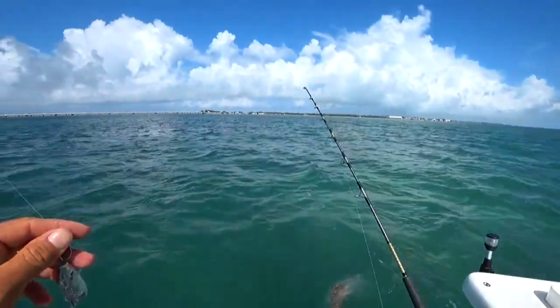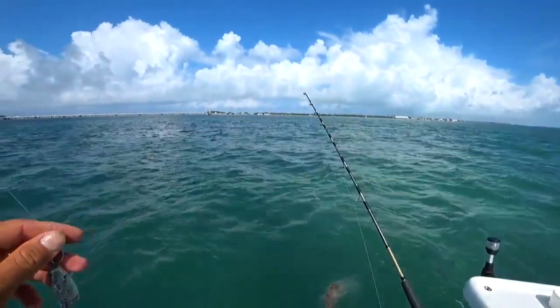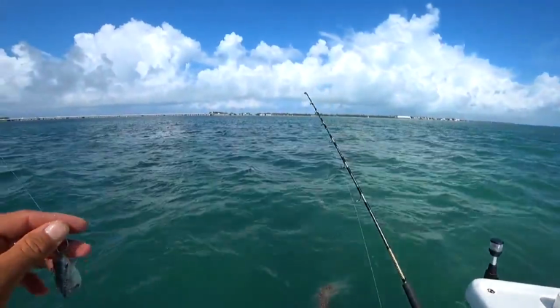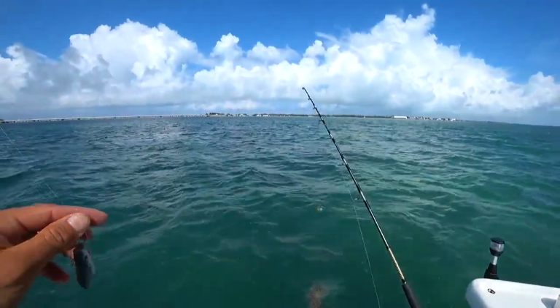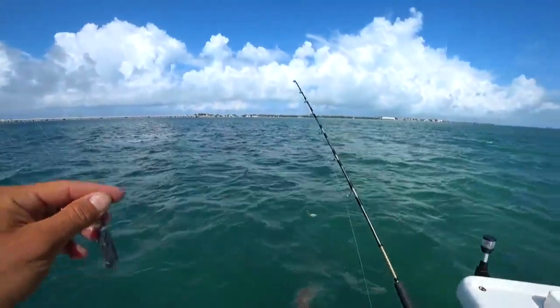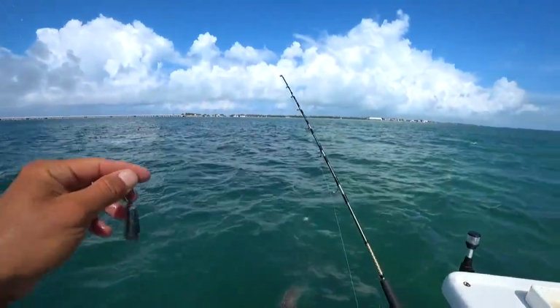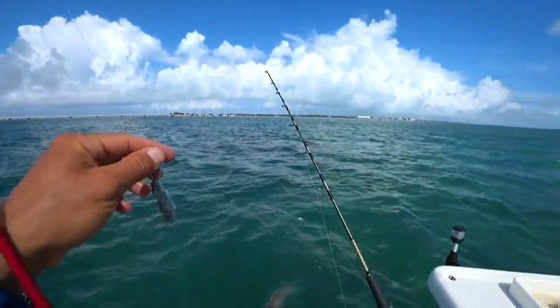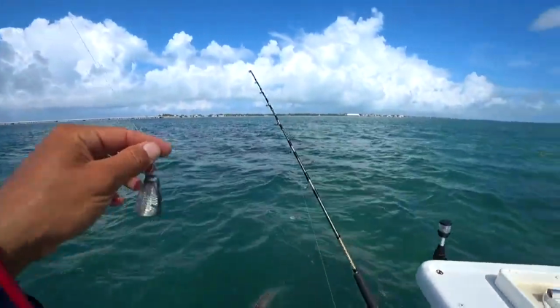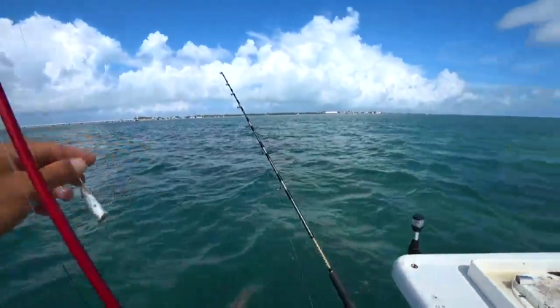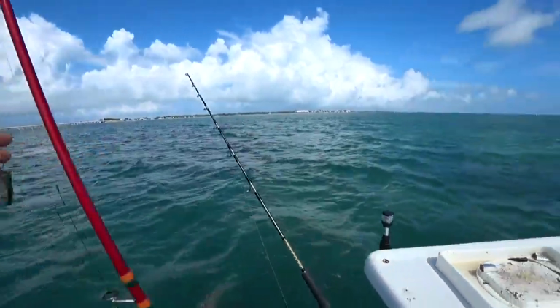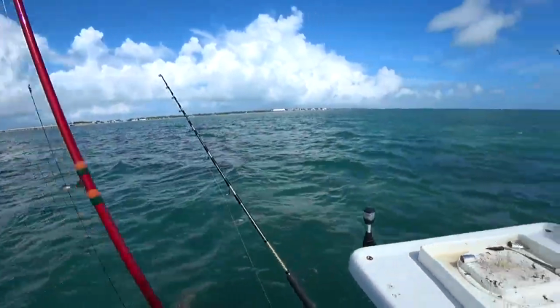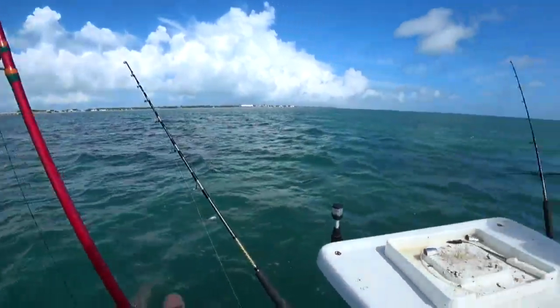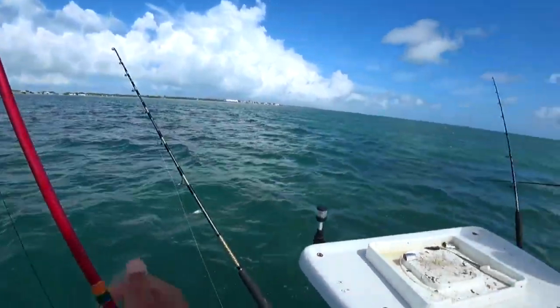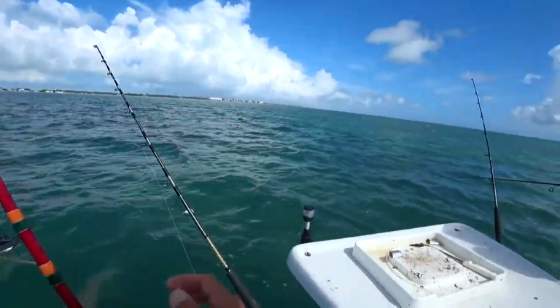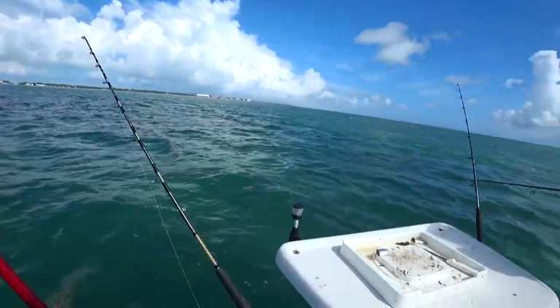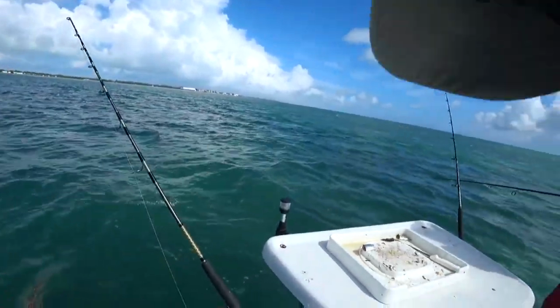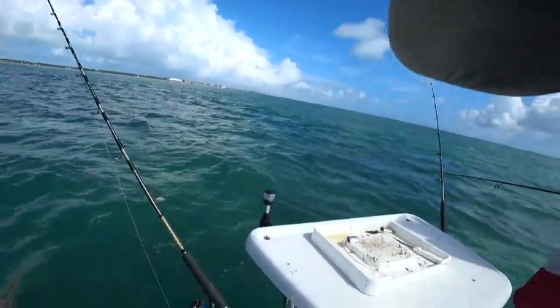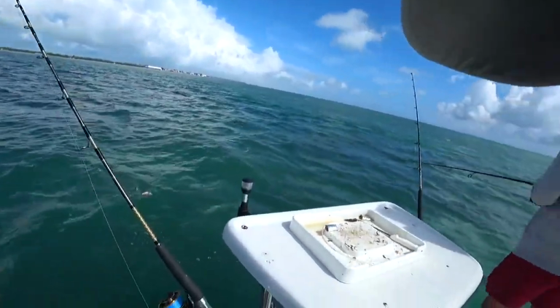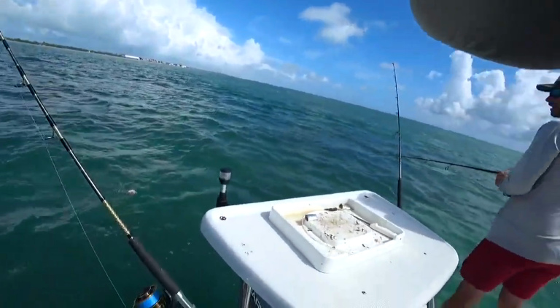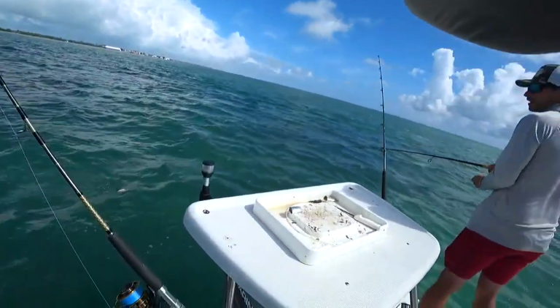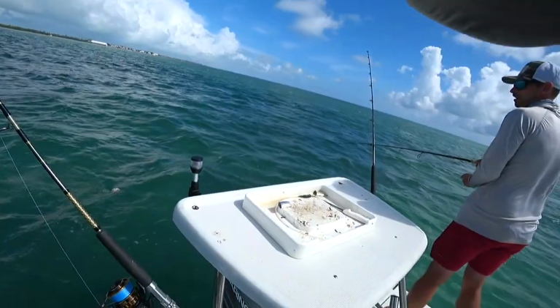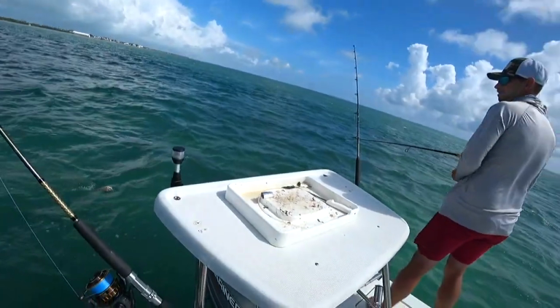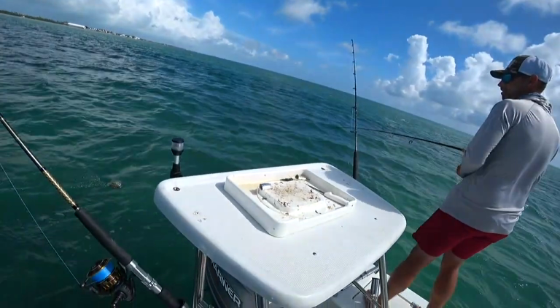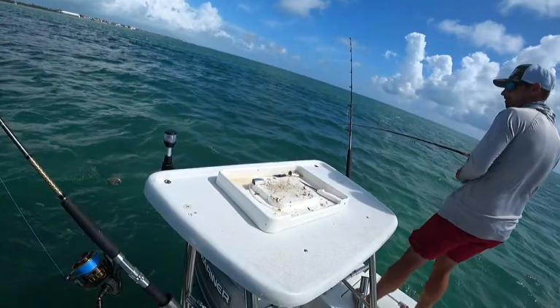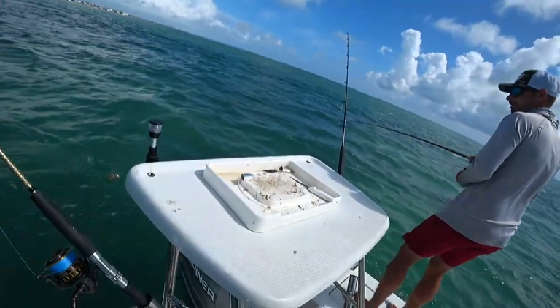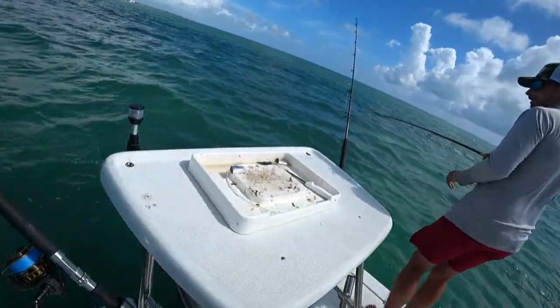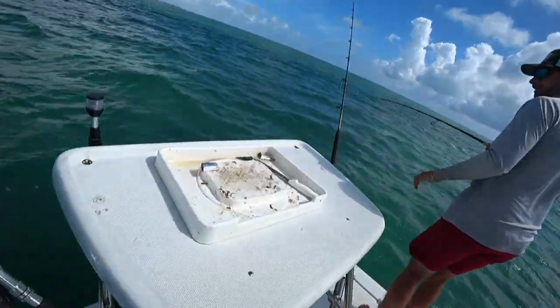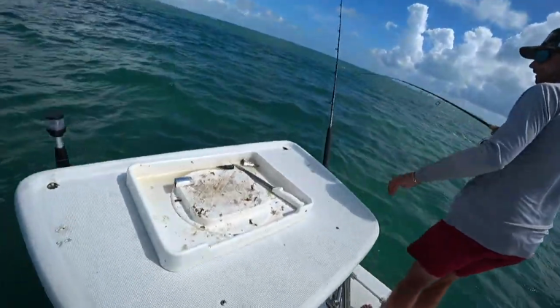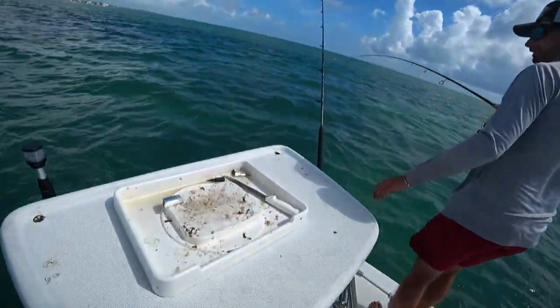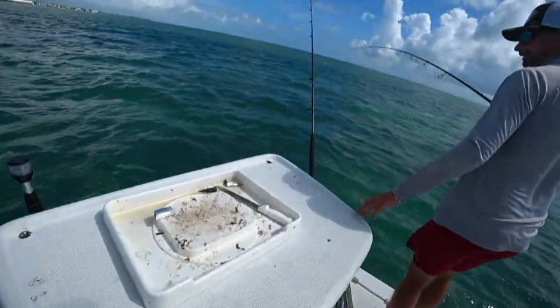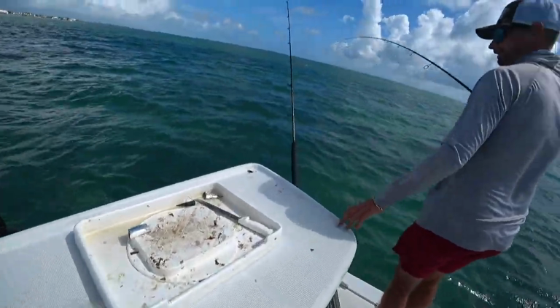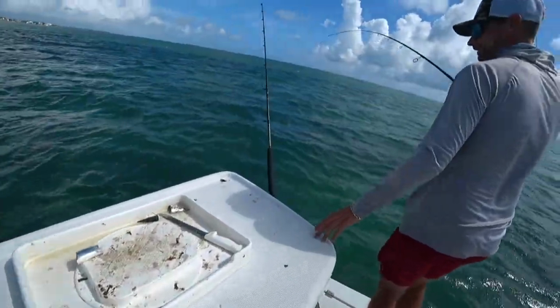Is that a pufferfish? It's a fully inflated pufferfish! Let's go! This is gonna be funny. Look at how big it is.